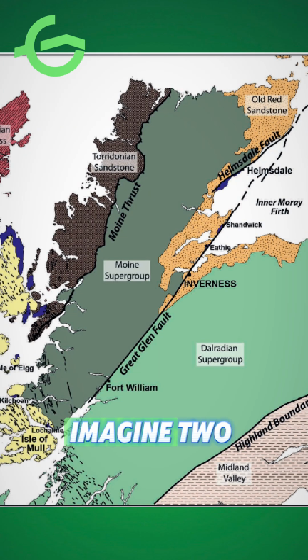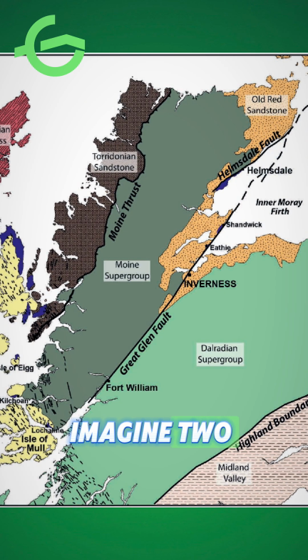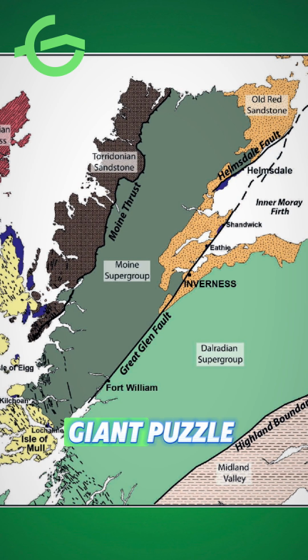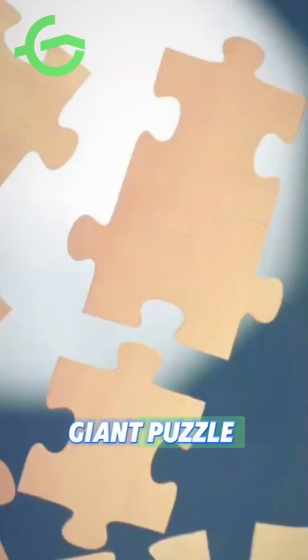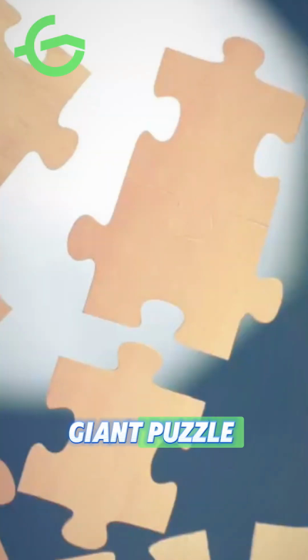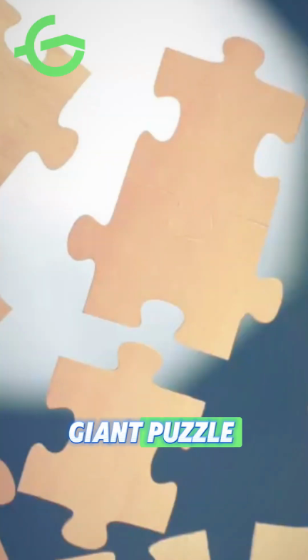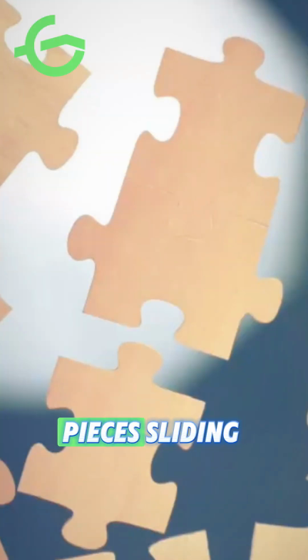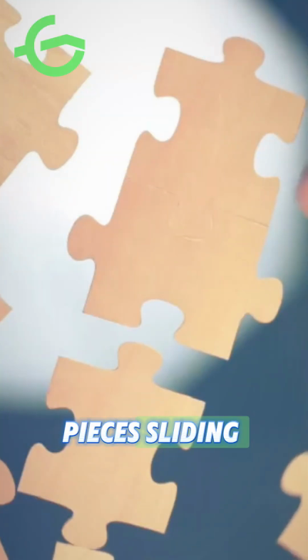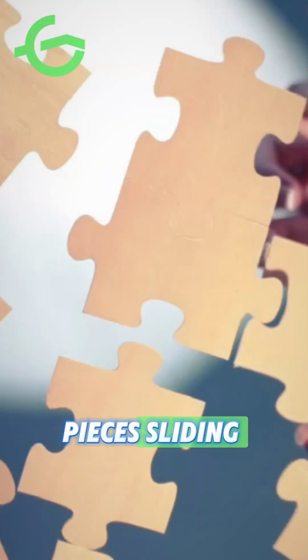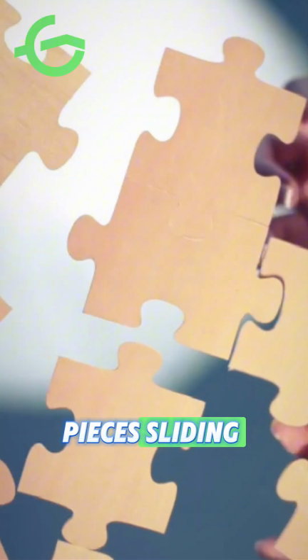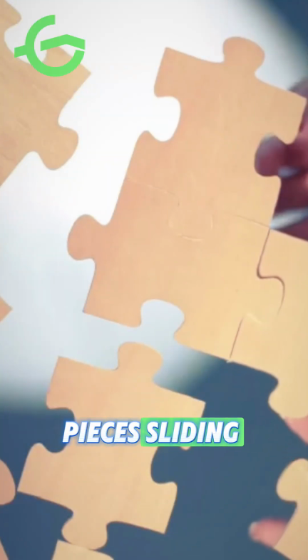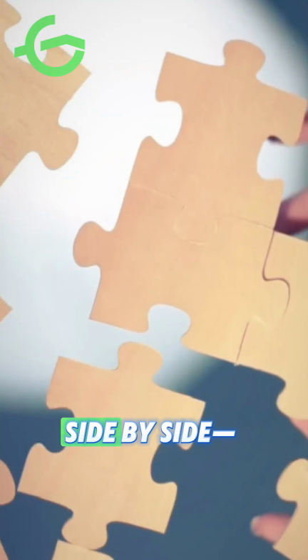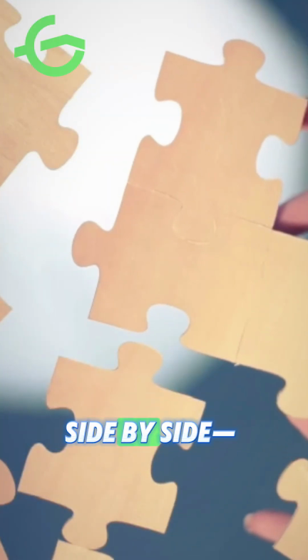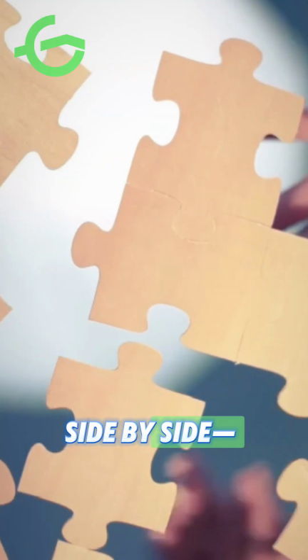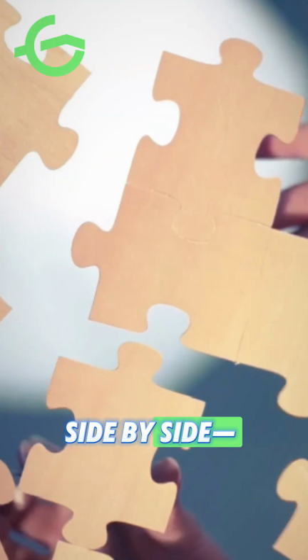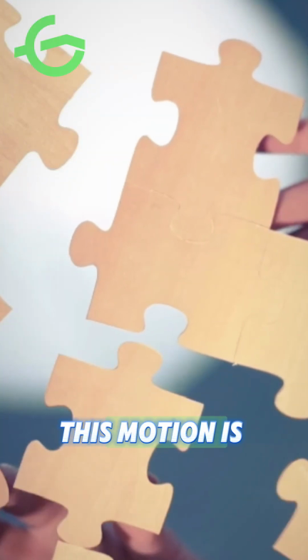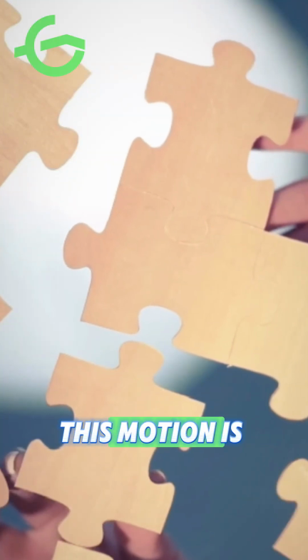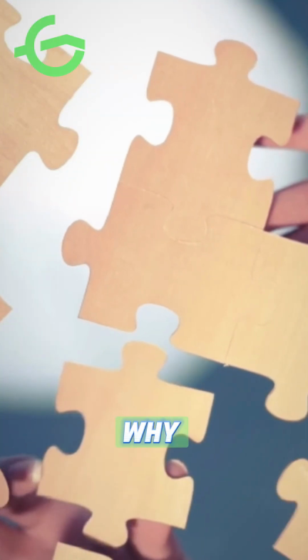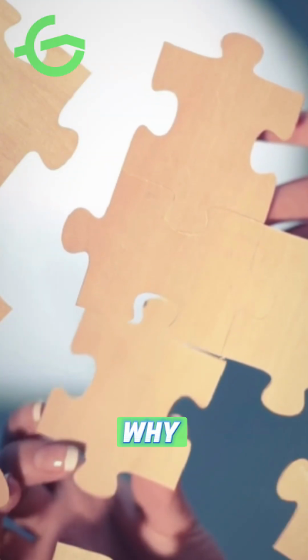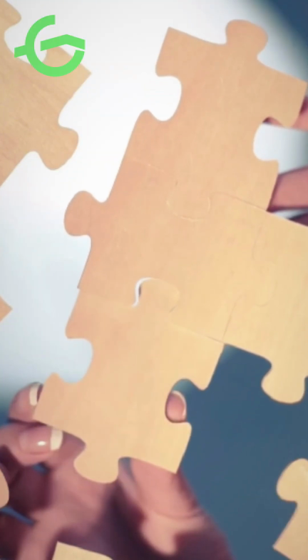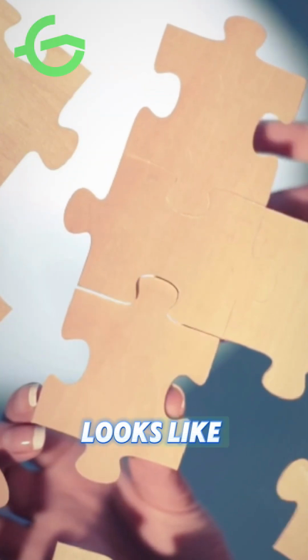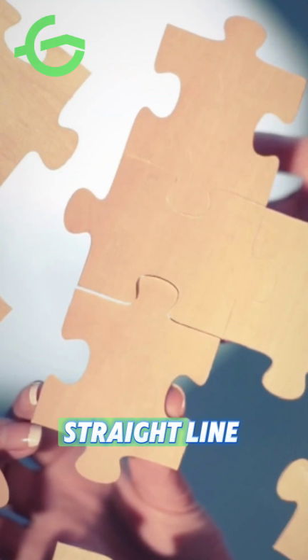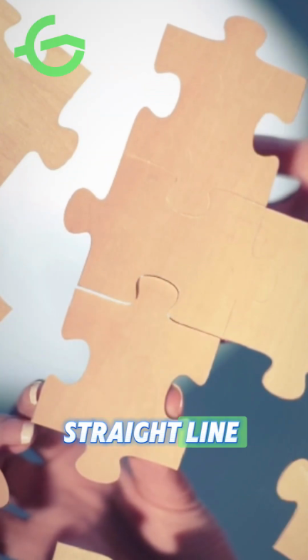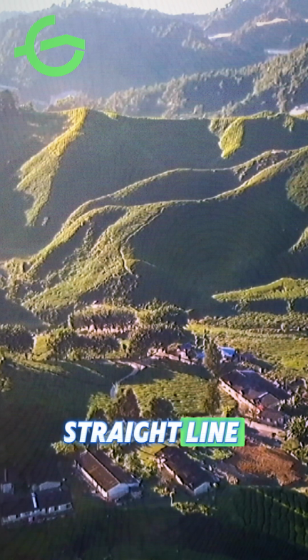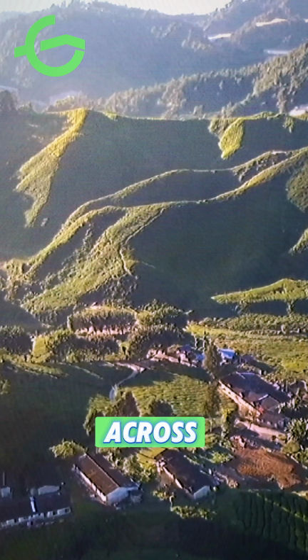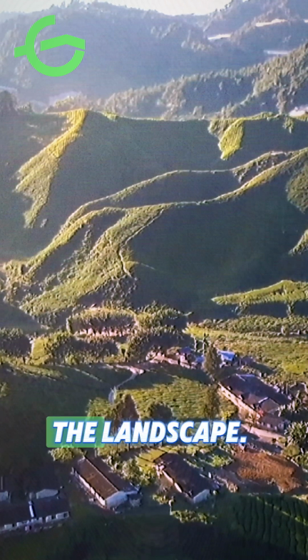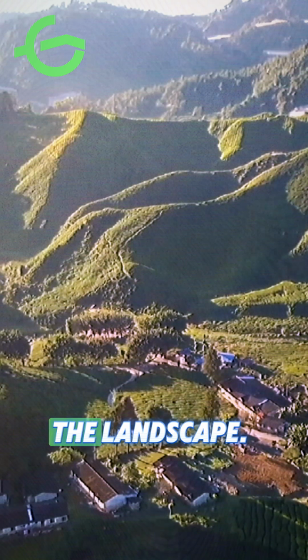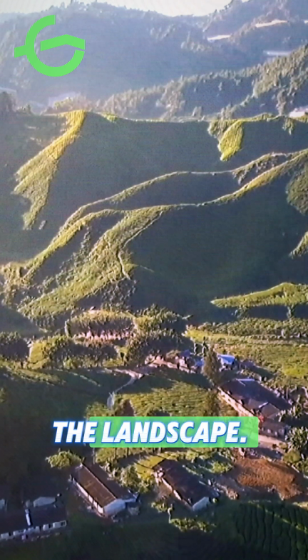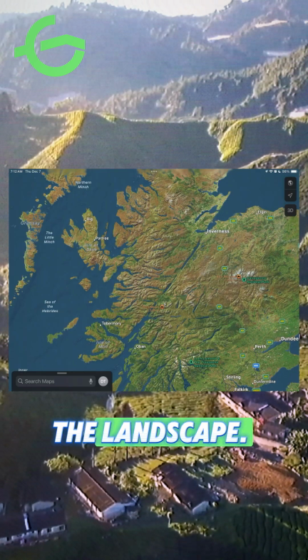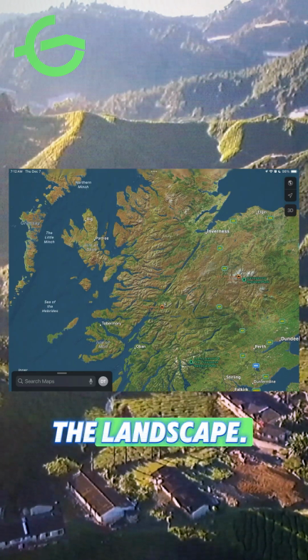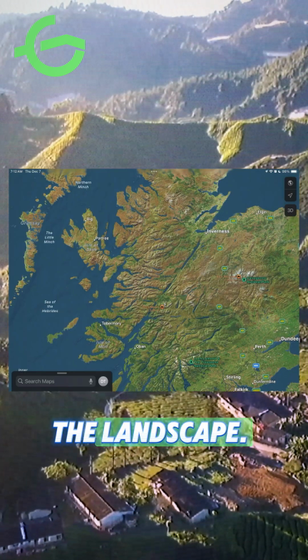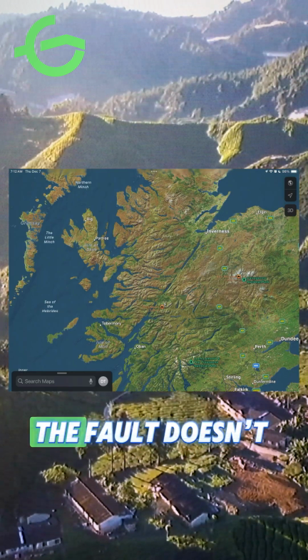Imagine two giant puzzle pieces sliding side by side — this motion is why the fault looks like a straight line across the landscape.